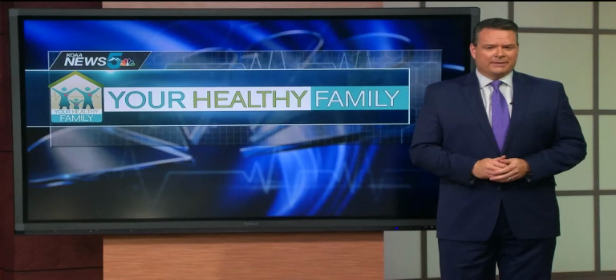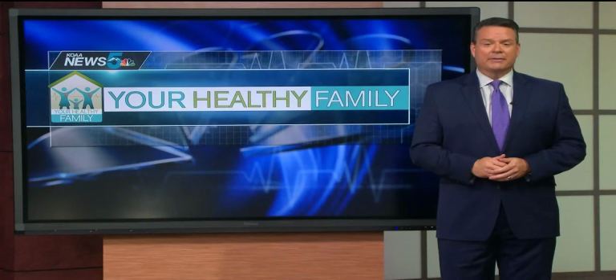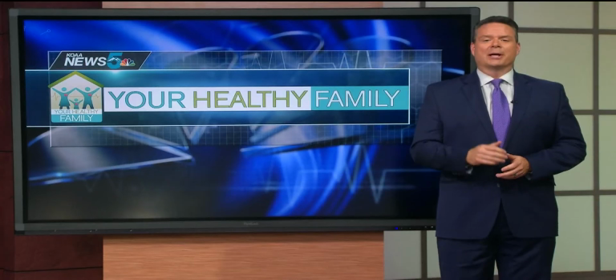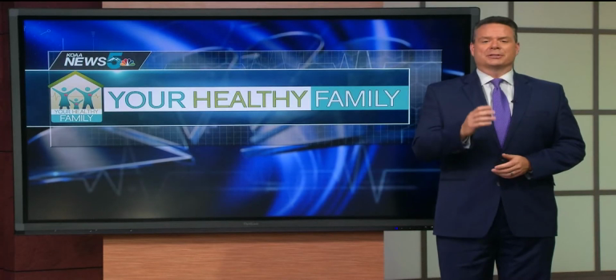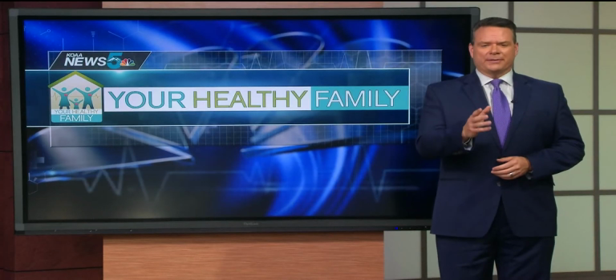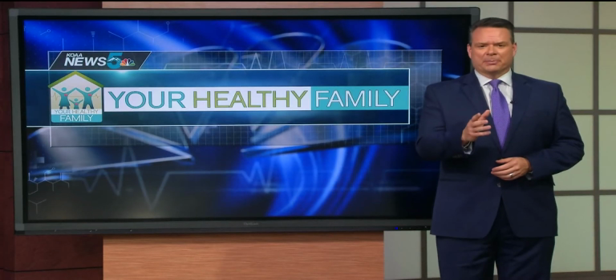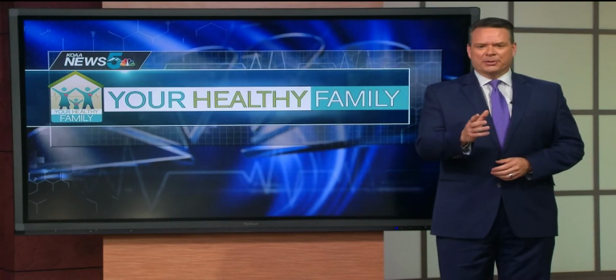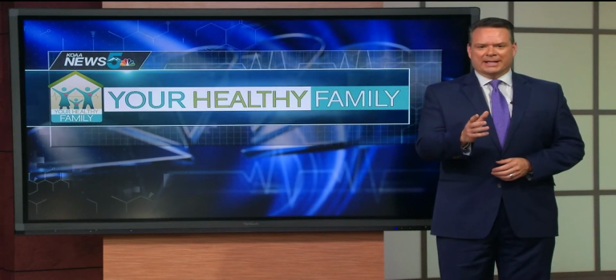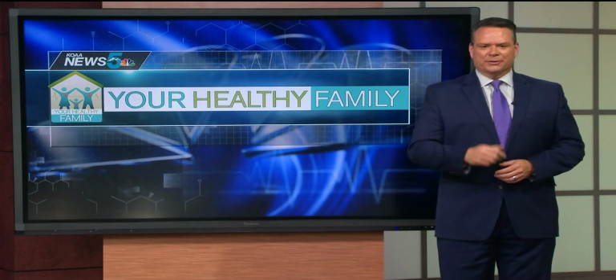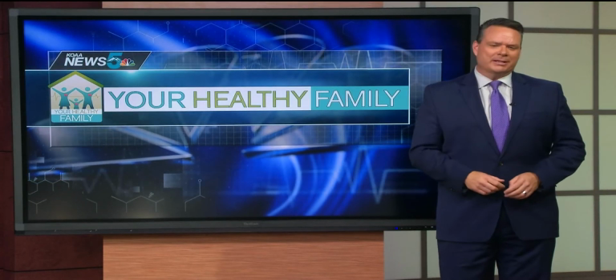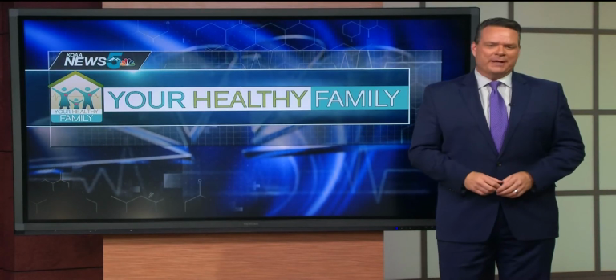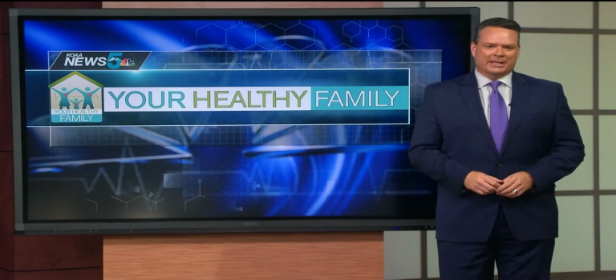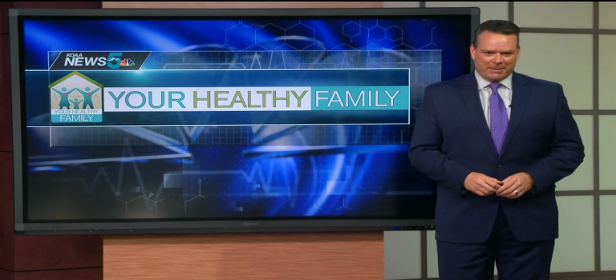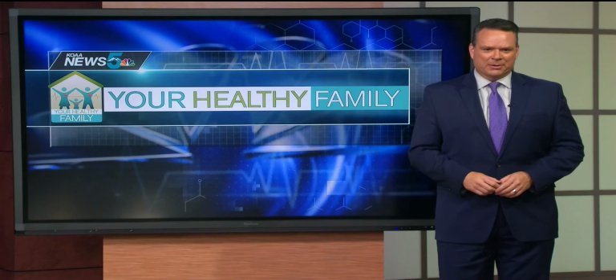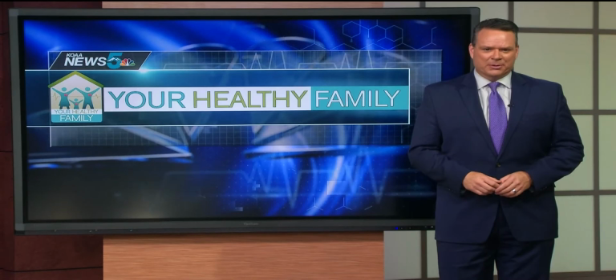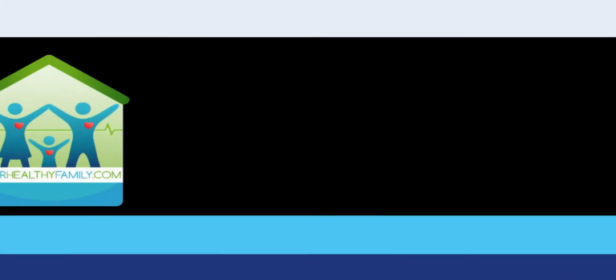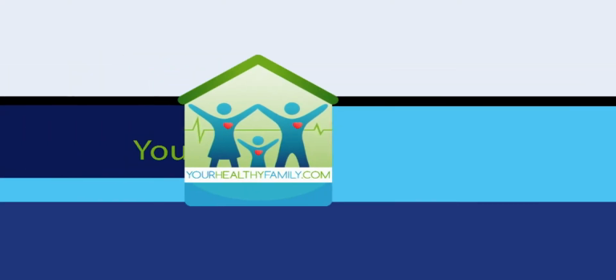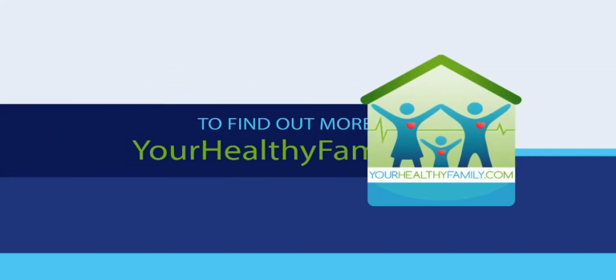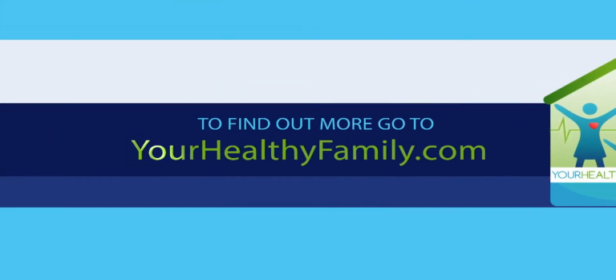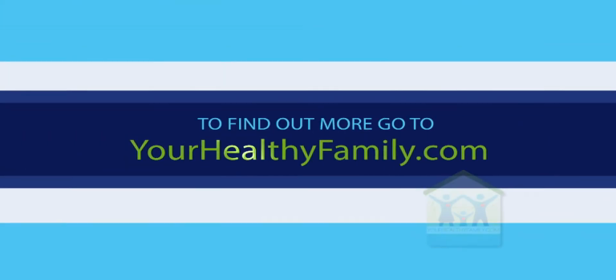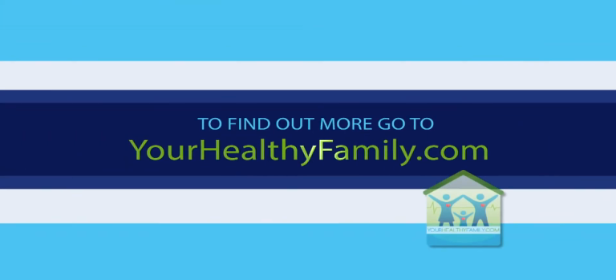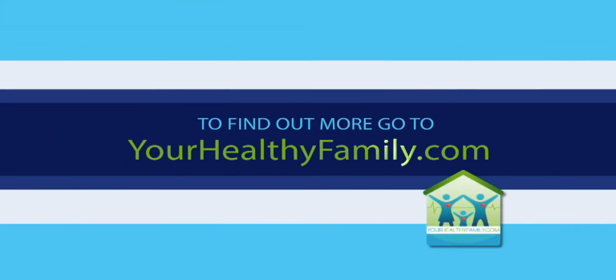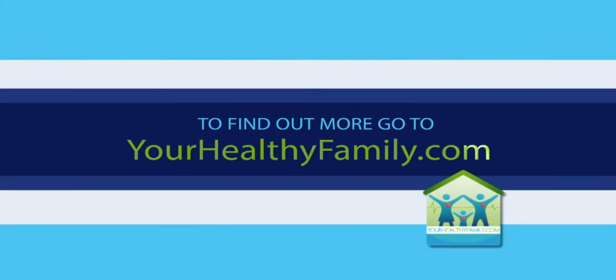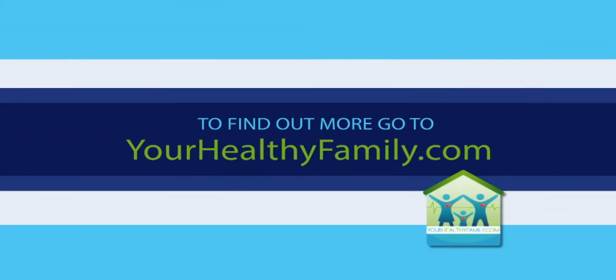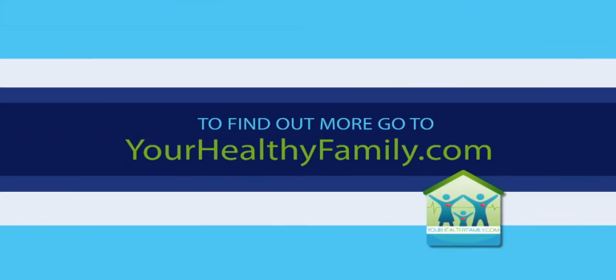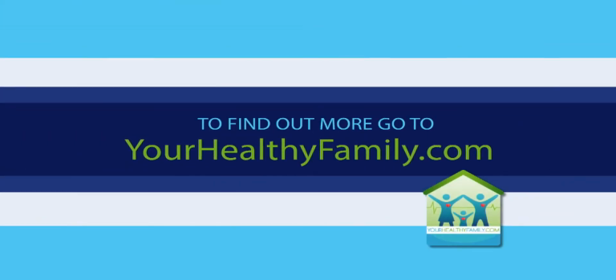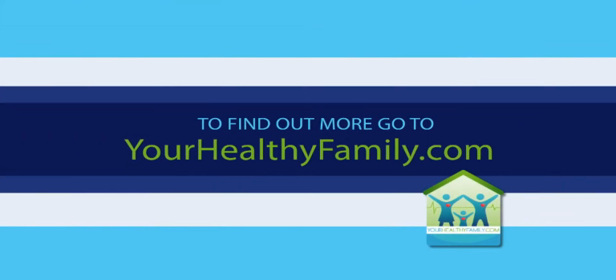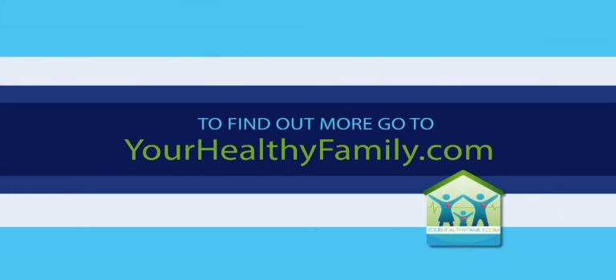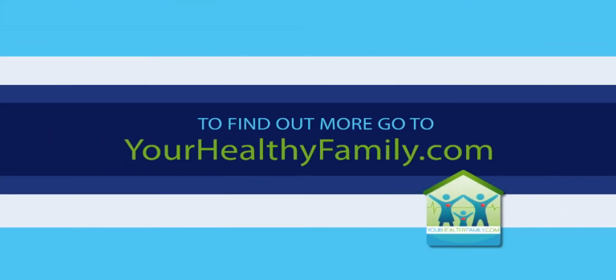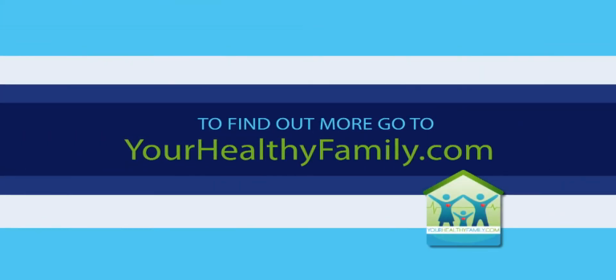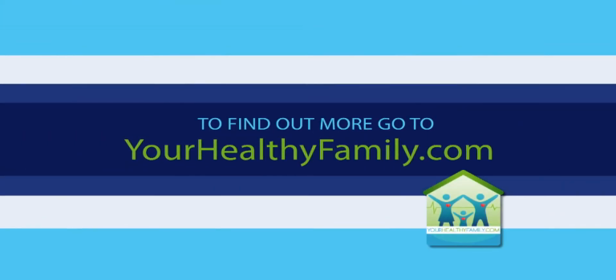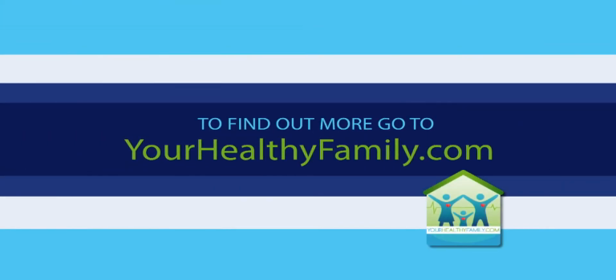If you have any questions, follow up with your dentist. For Your Healthy Family, I'm Ira Cronin. For more health stories, head to DearHealthyFamily.com.